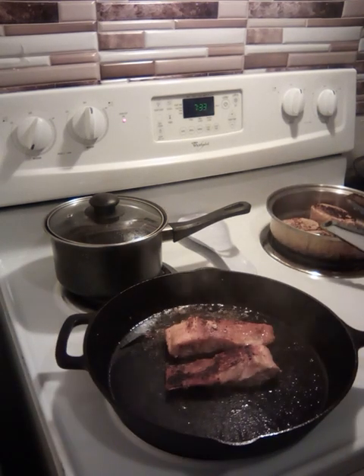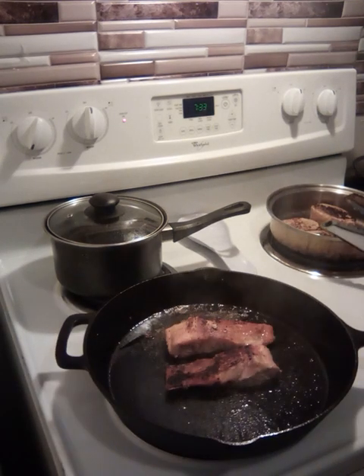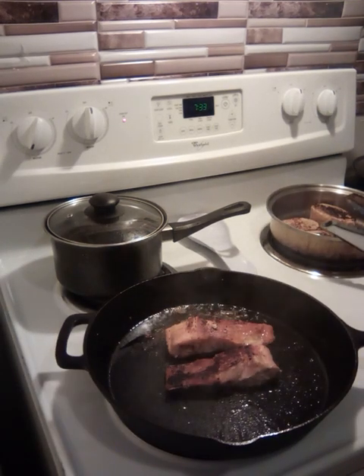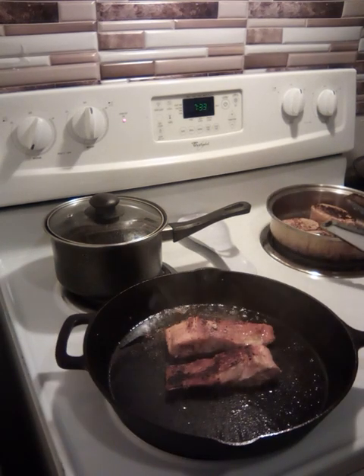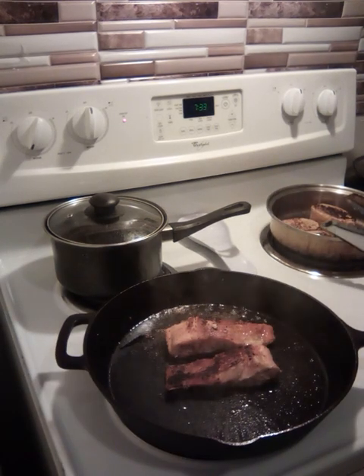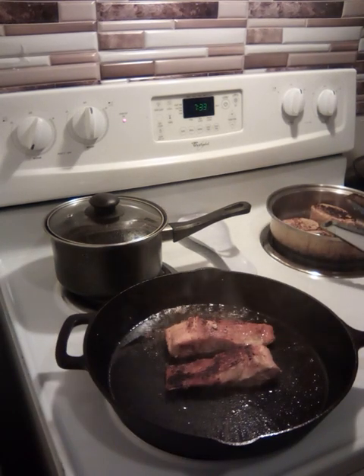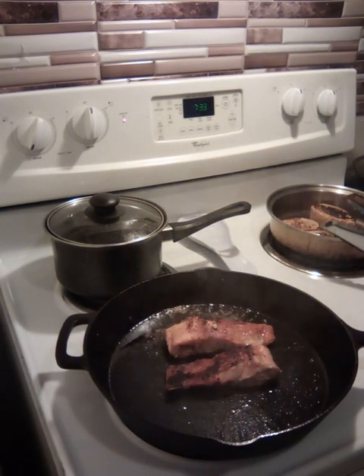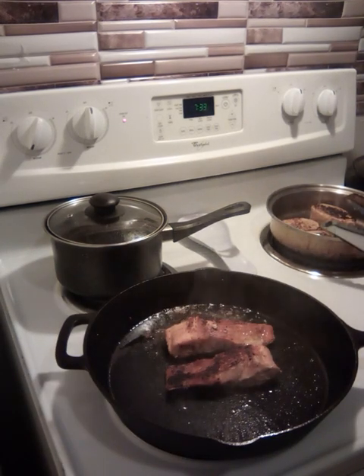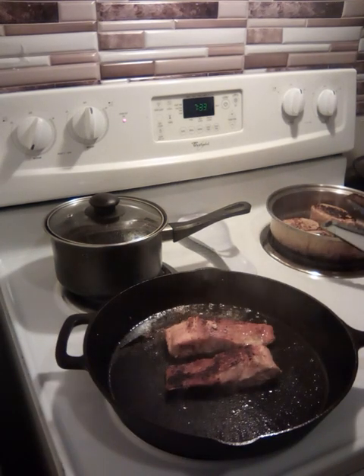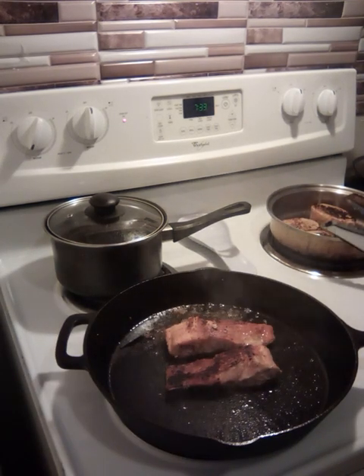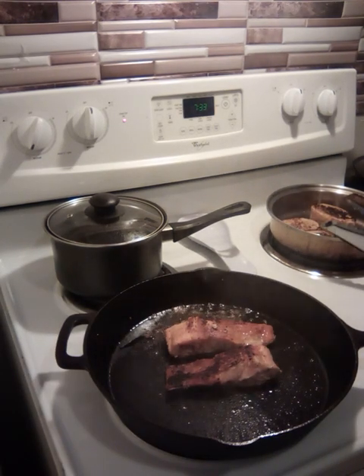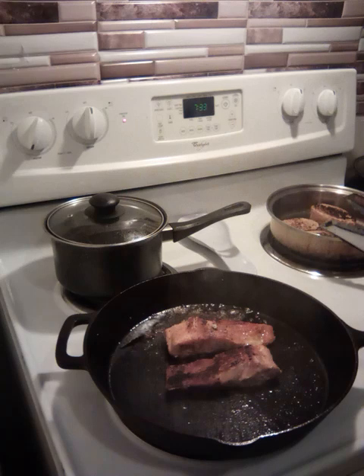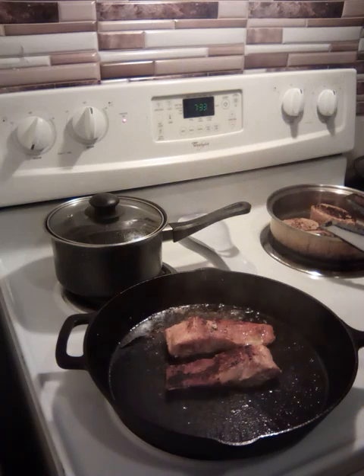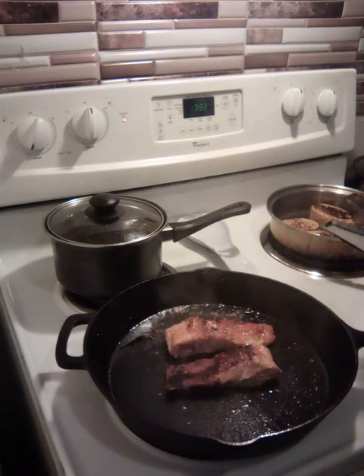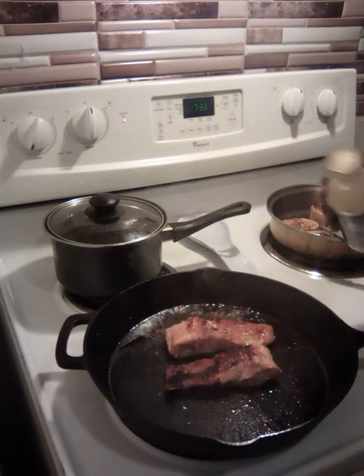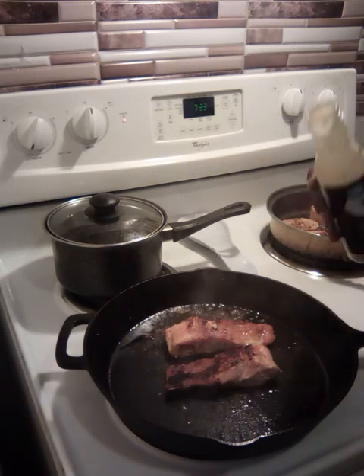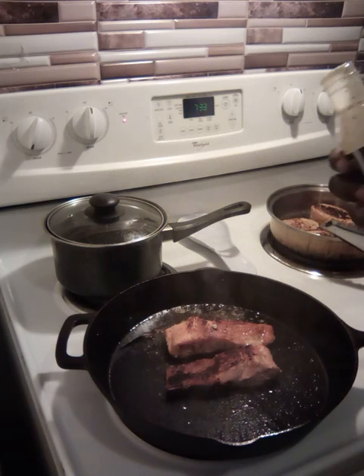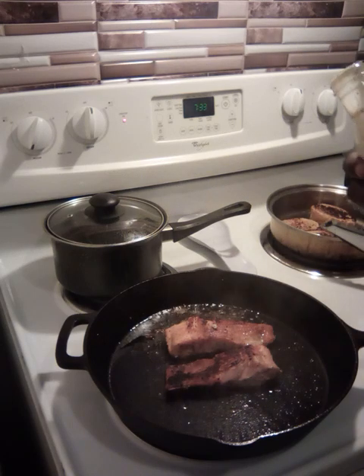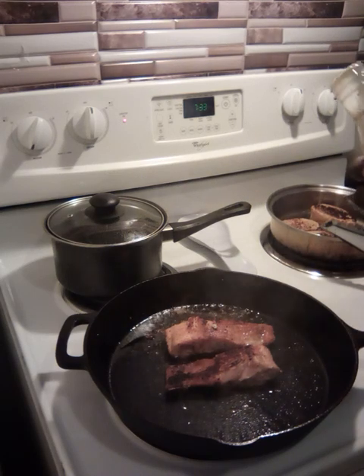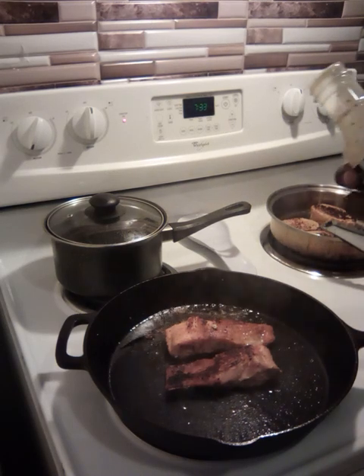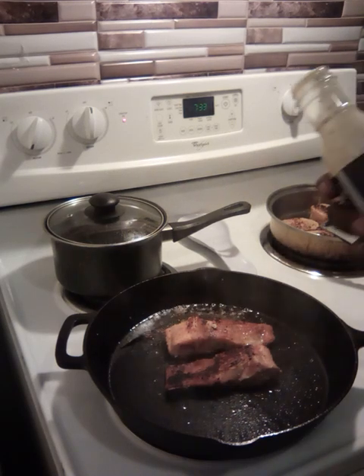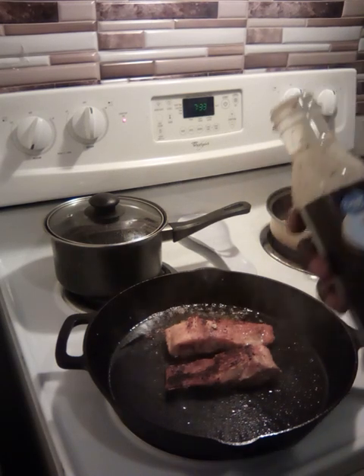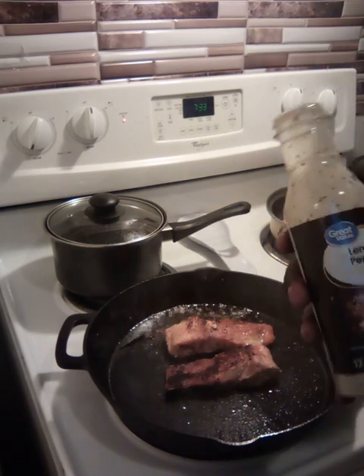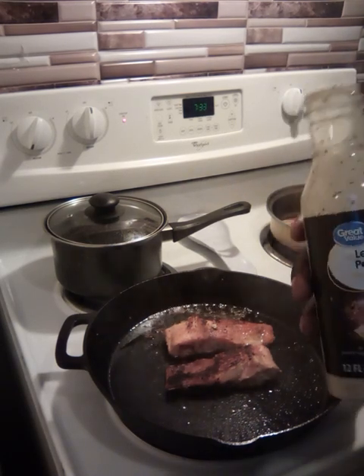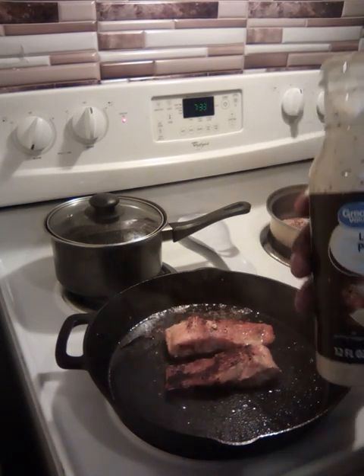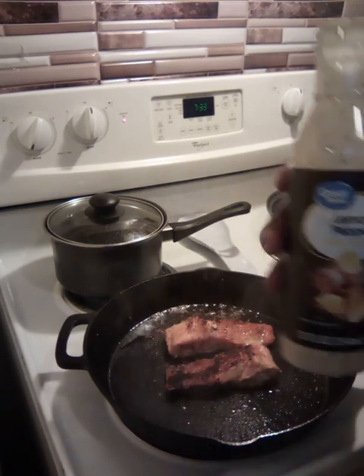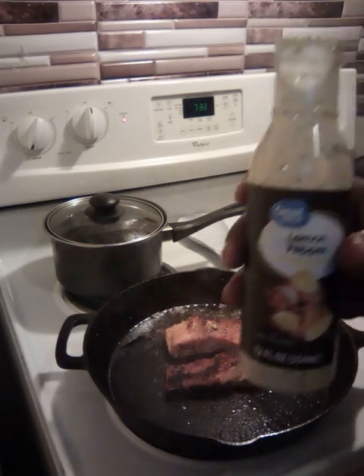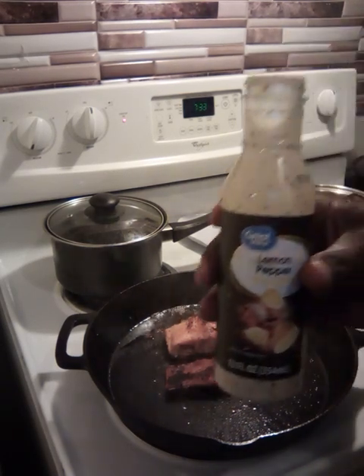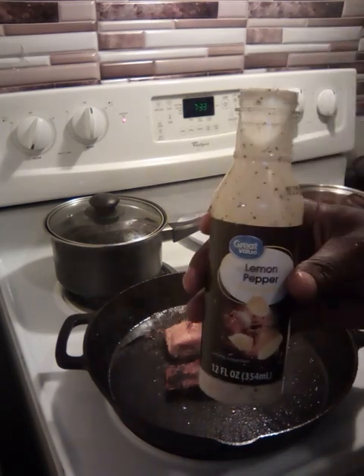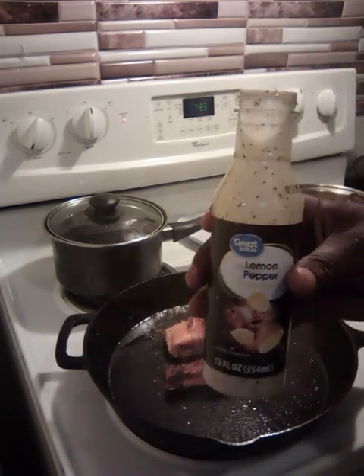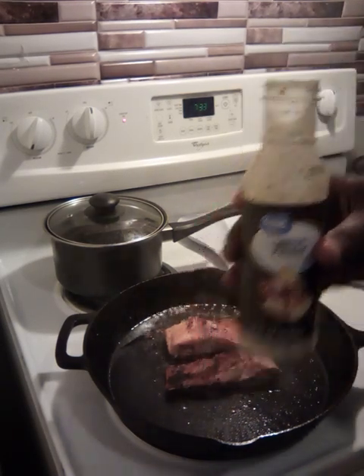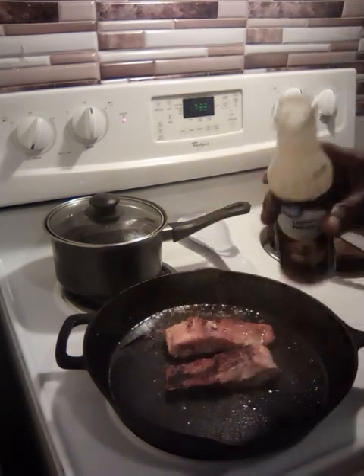All right folks, I'm about to go in. I done turned them over. I'm going to put my lemon pepper wing sauce that we're going in with.